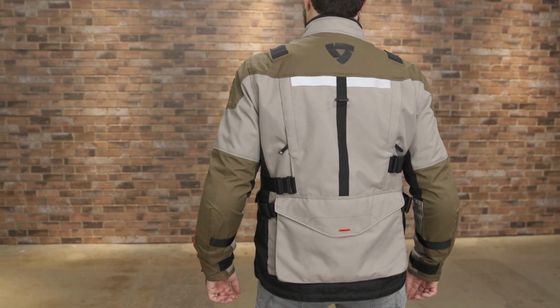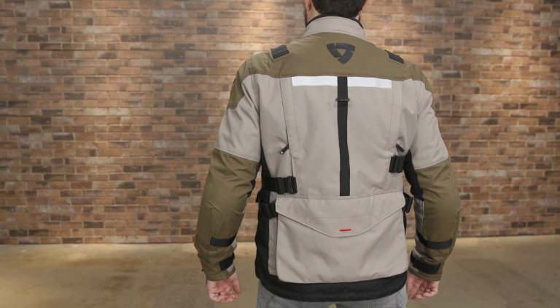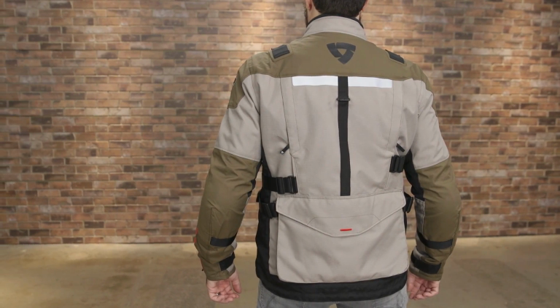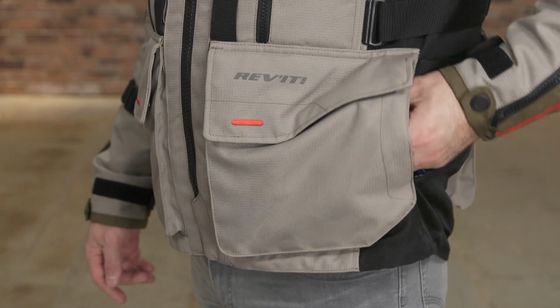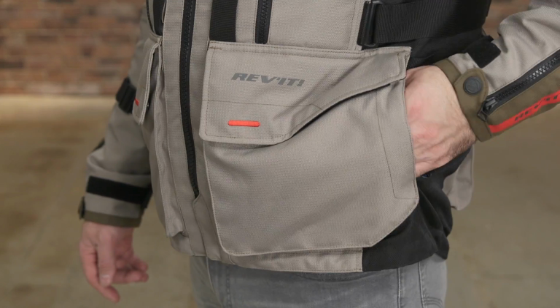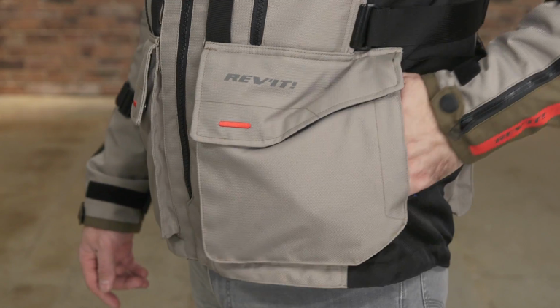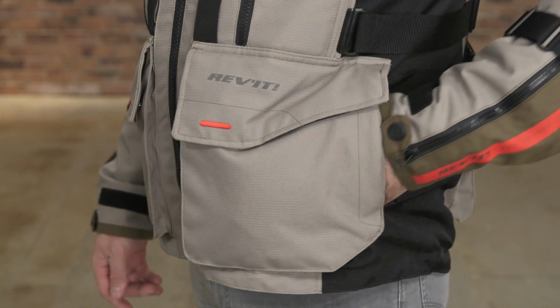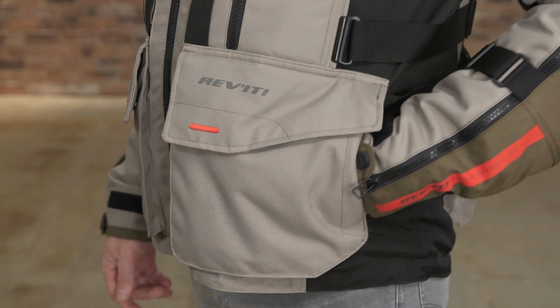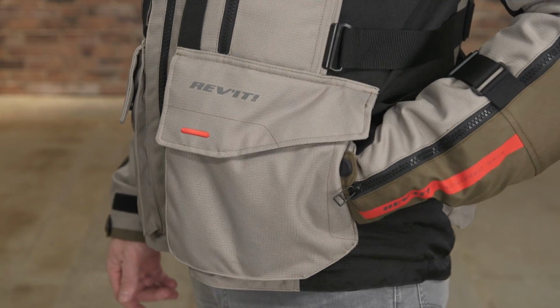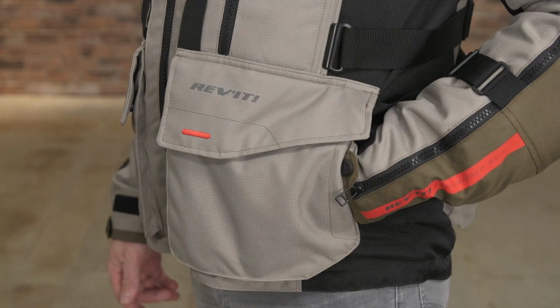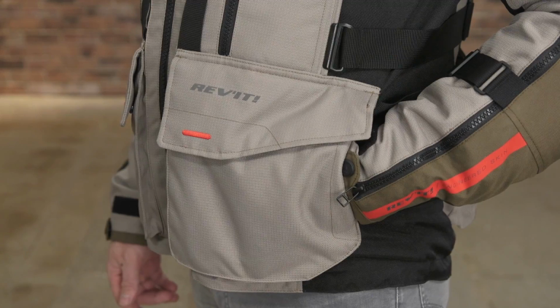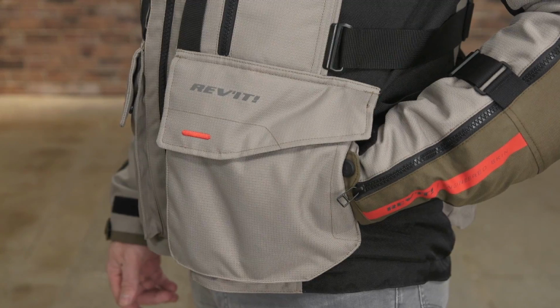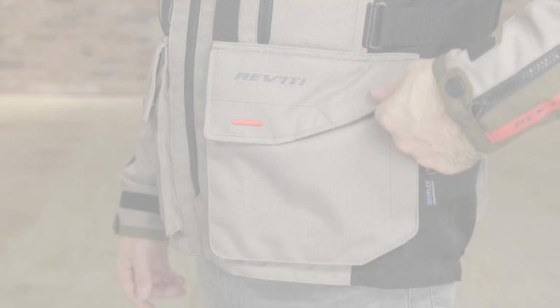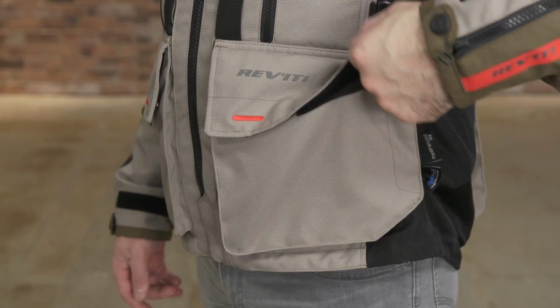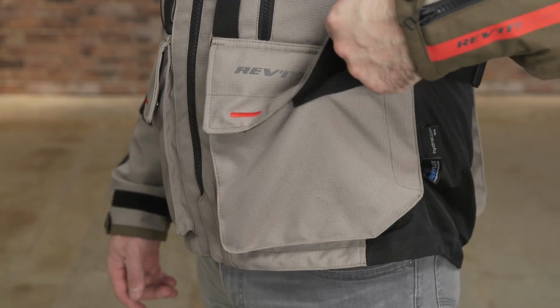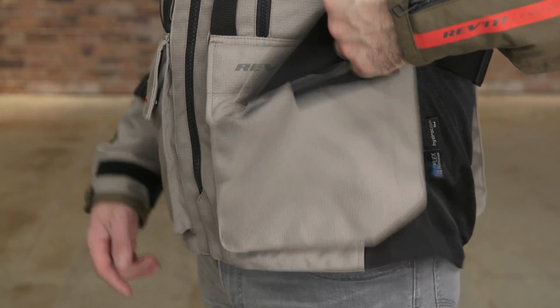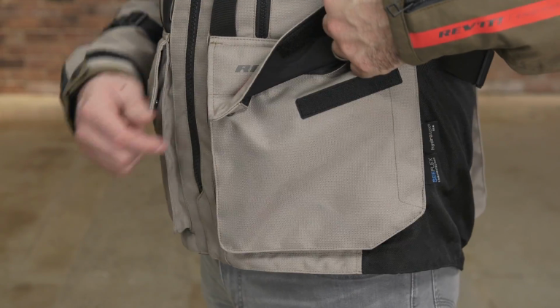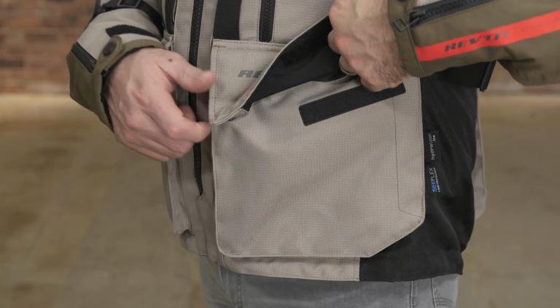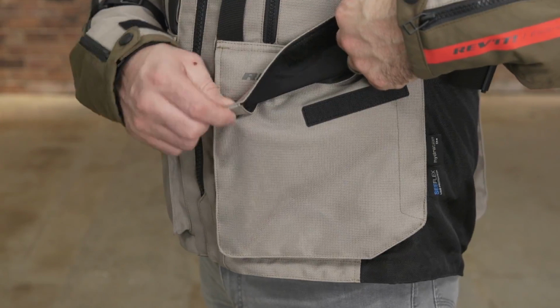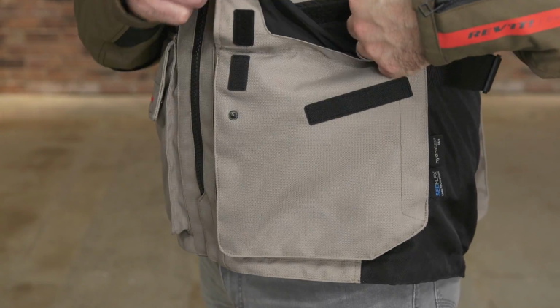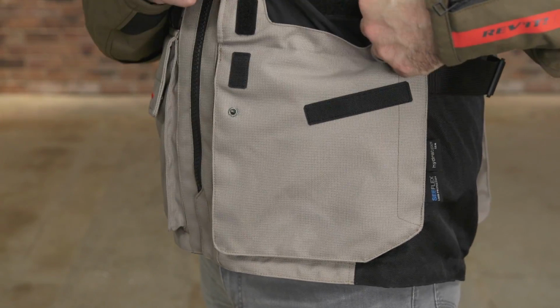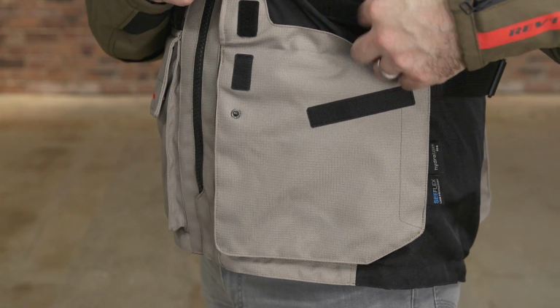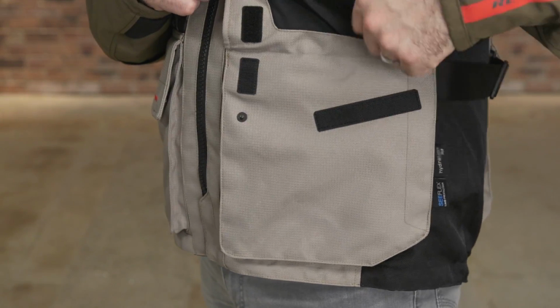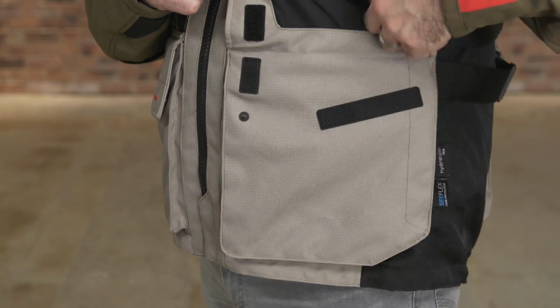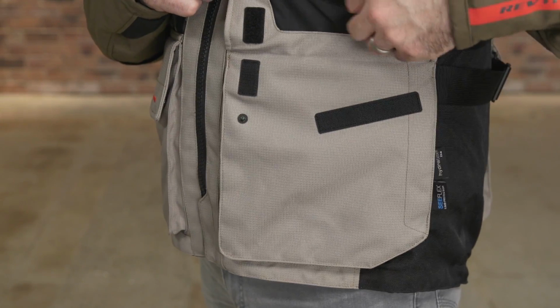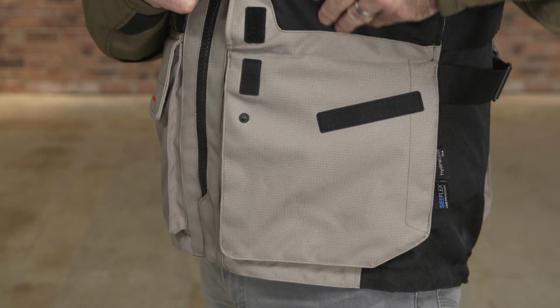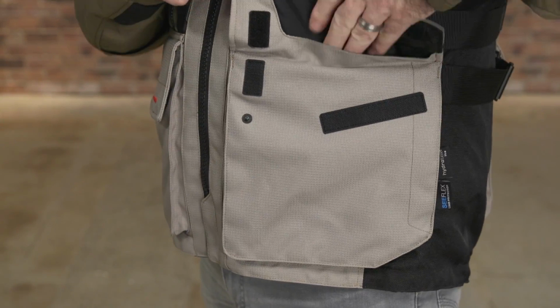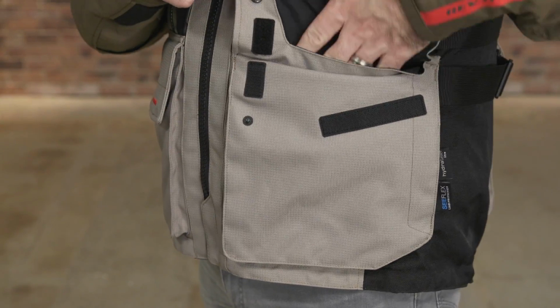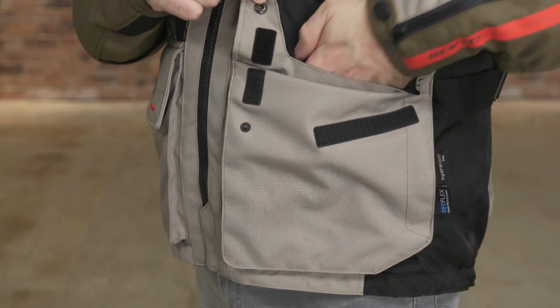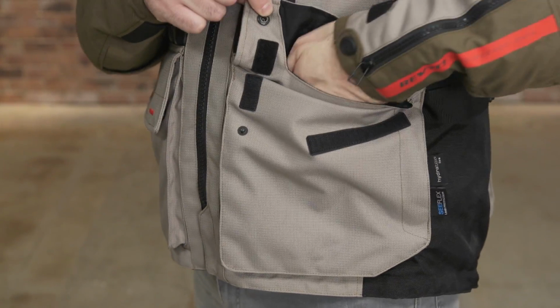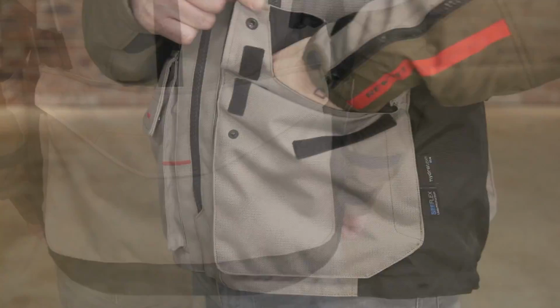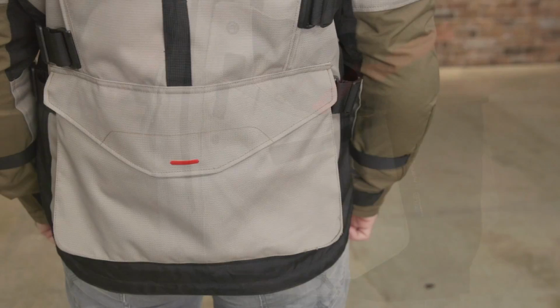Finally, two stash pockets along with hand warmer pockets and a rear carrying pouch provide ample exterior storage.